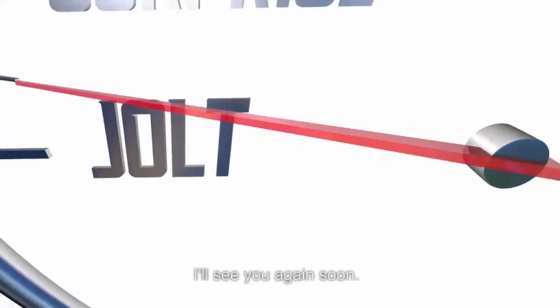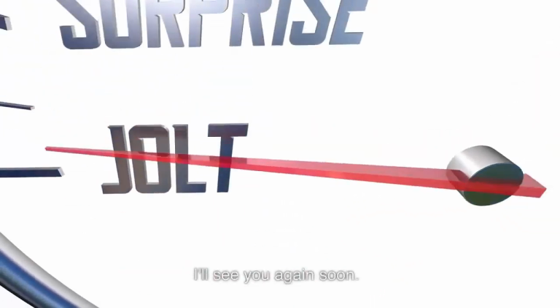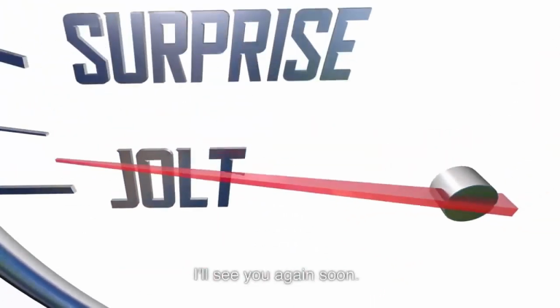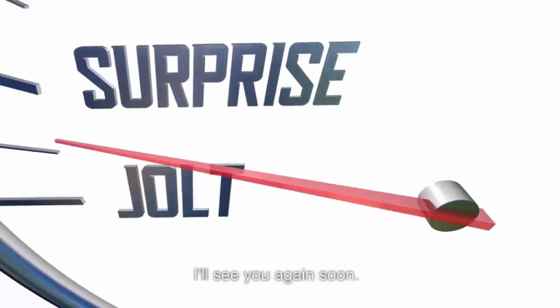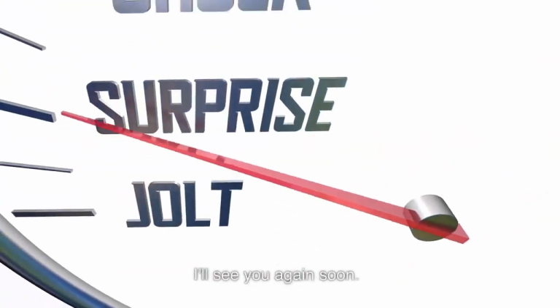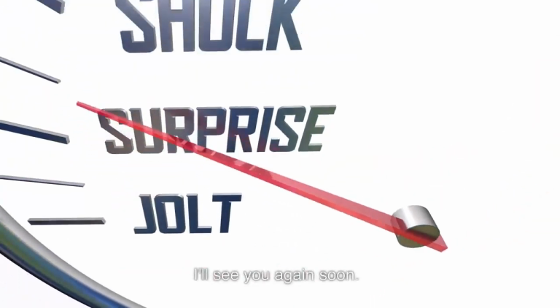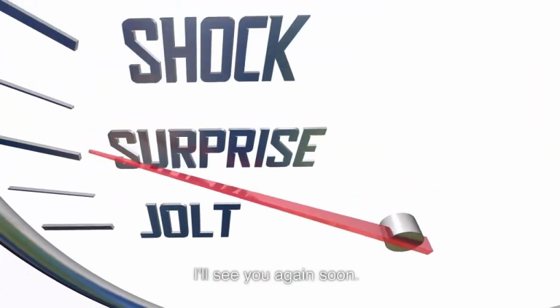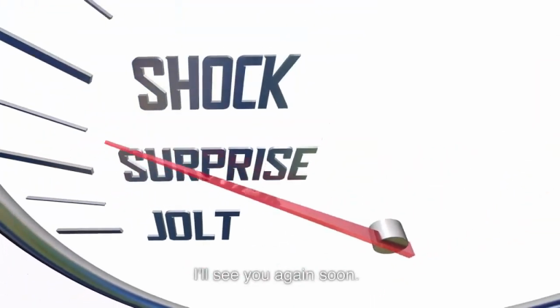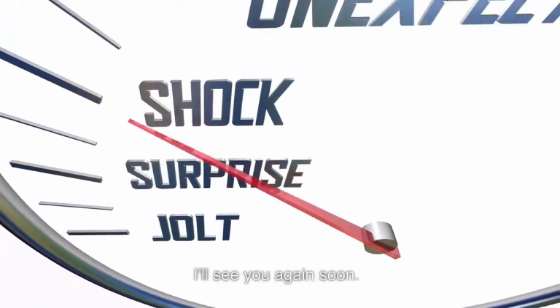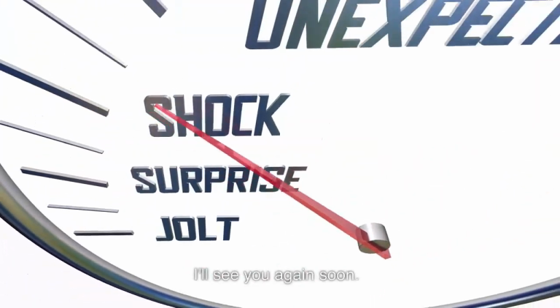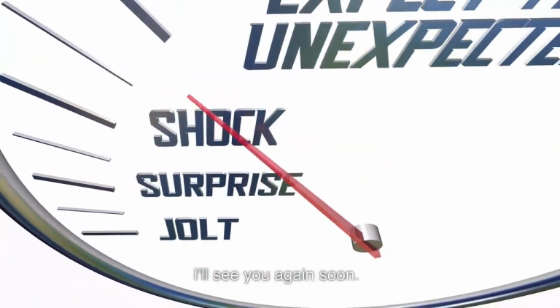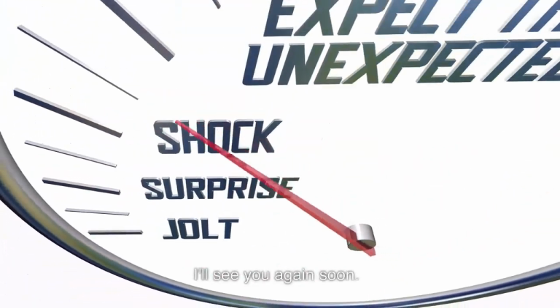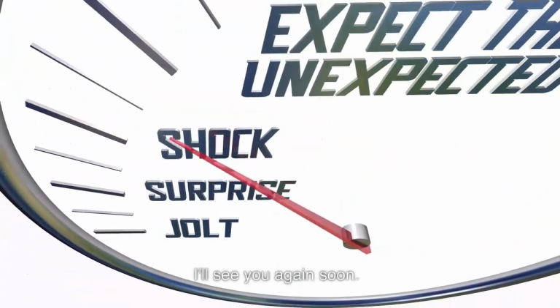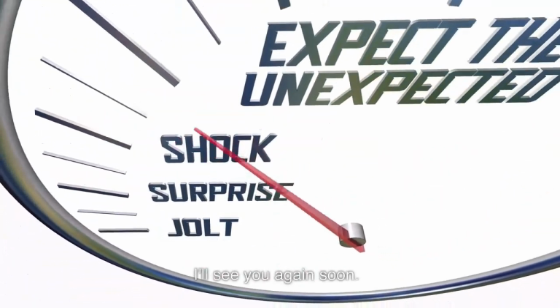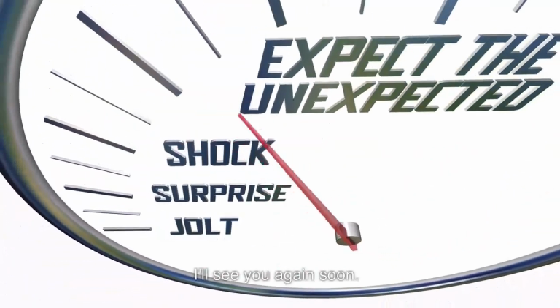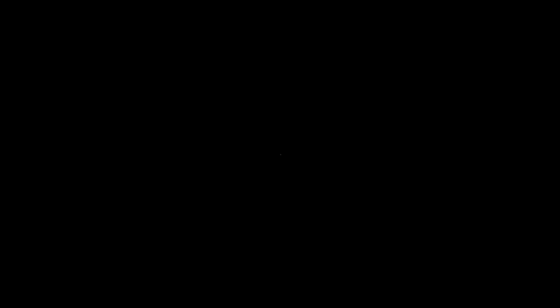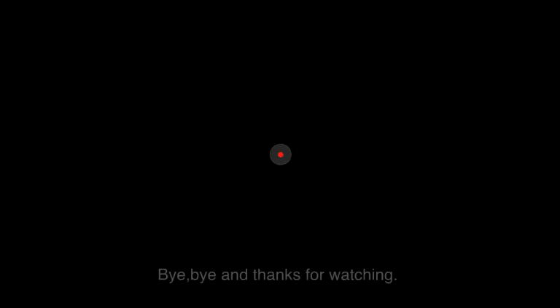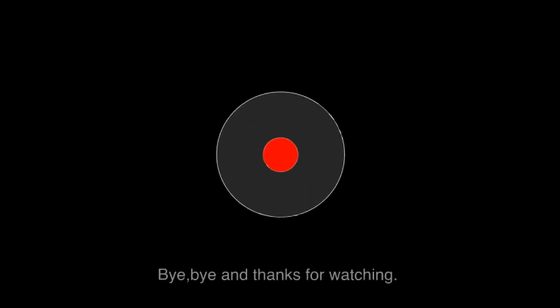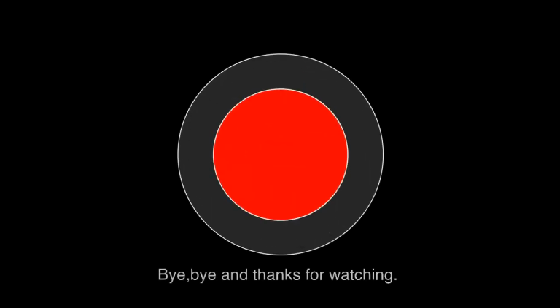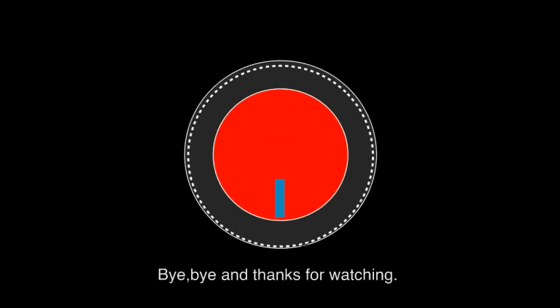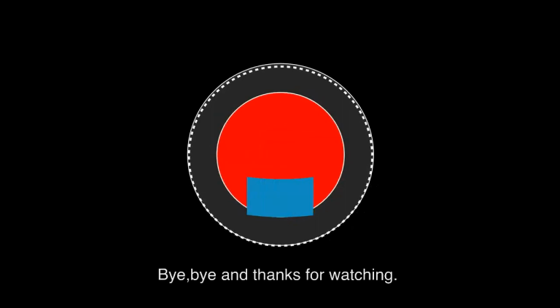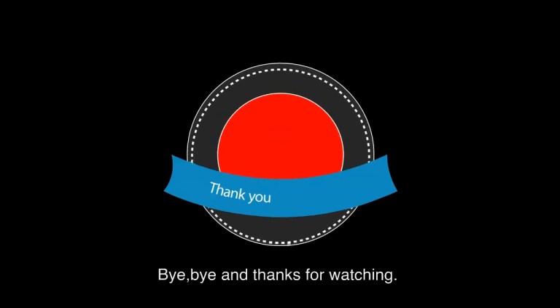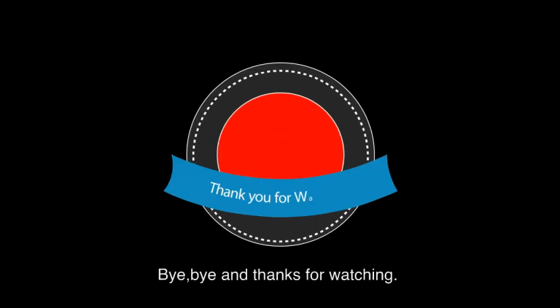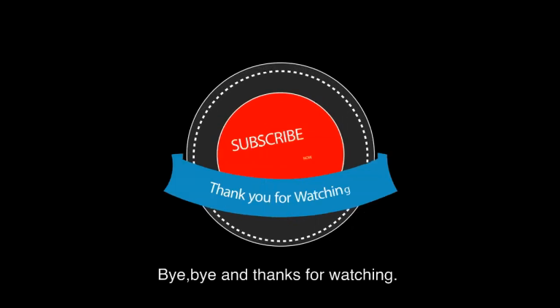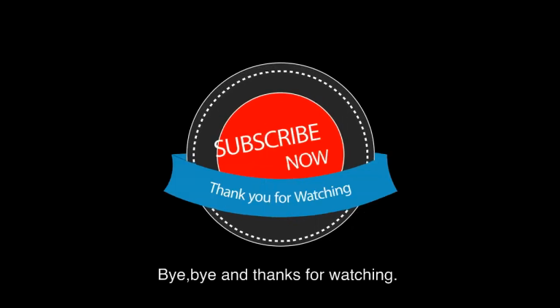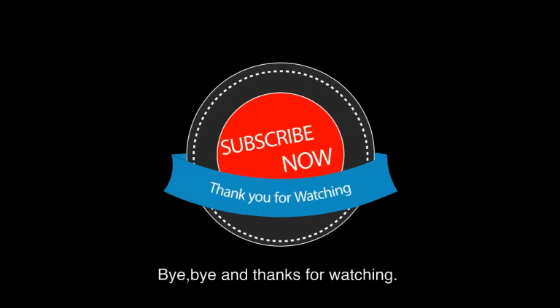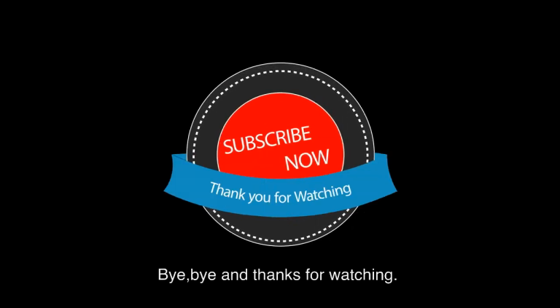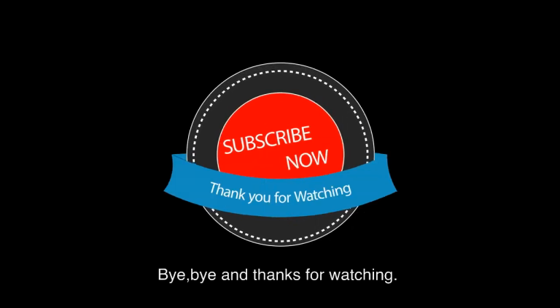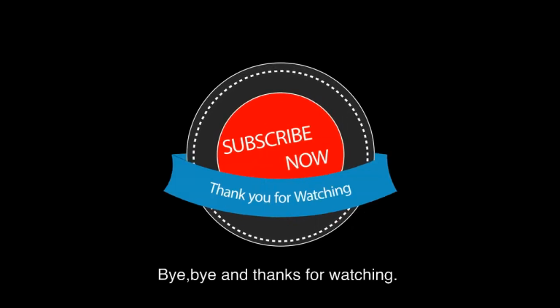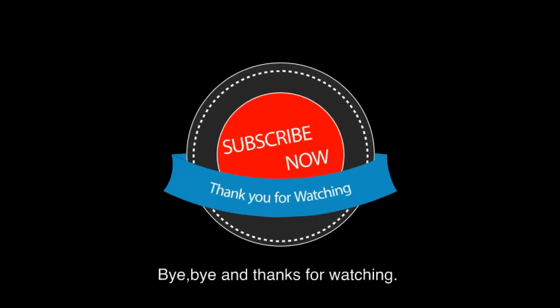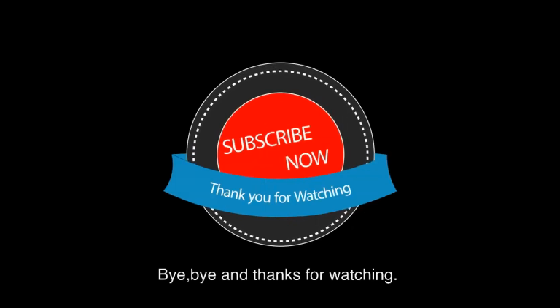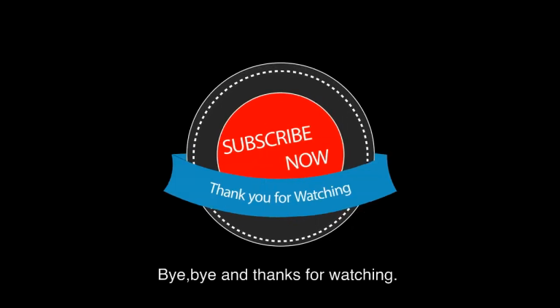See you again soon. Bye bye and thanks for watching.